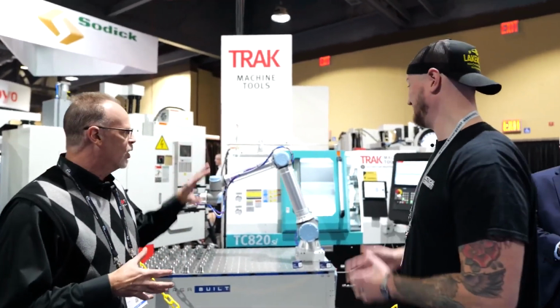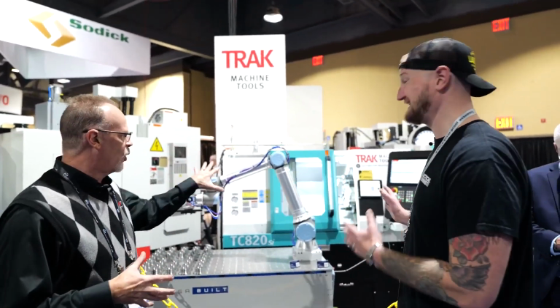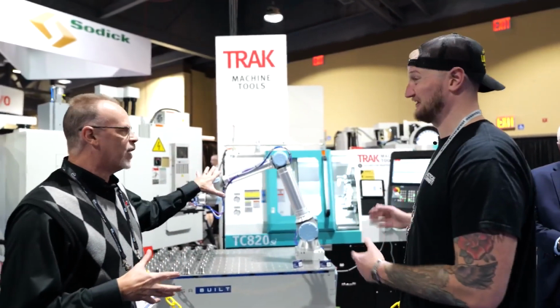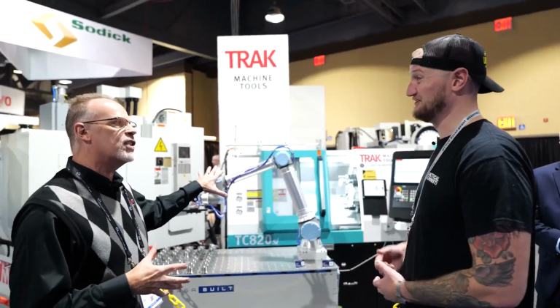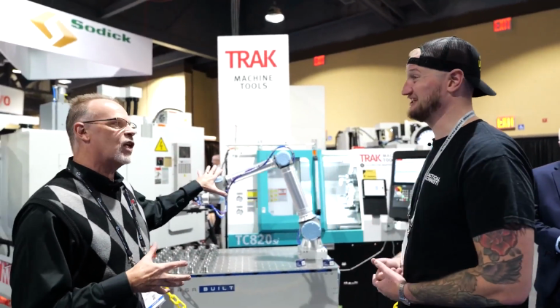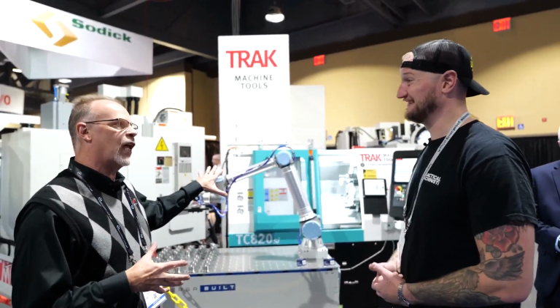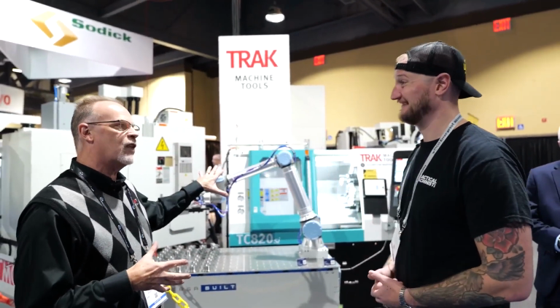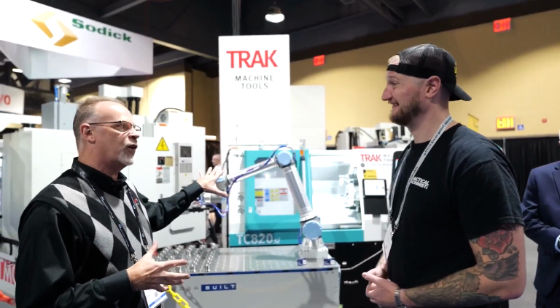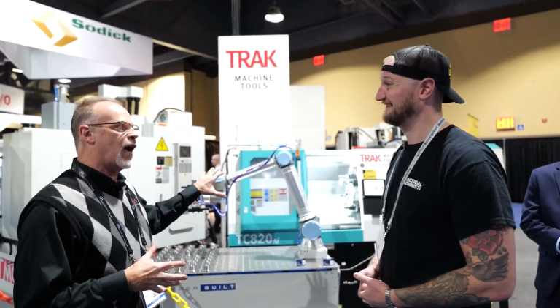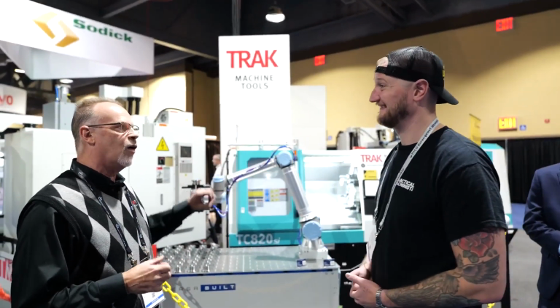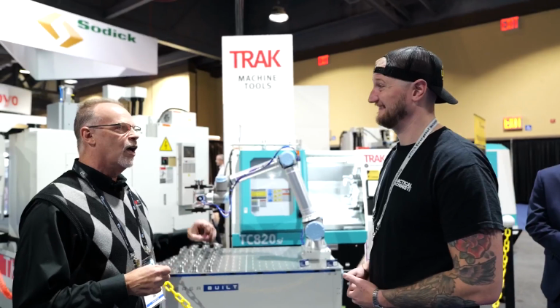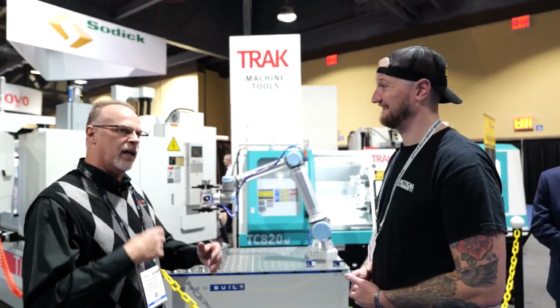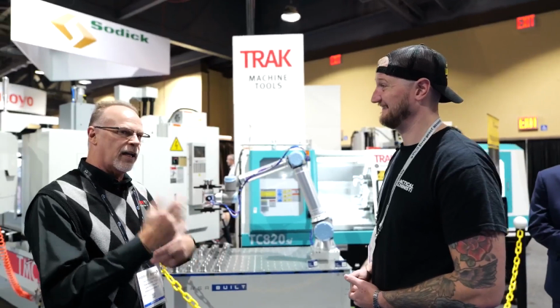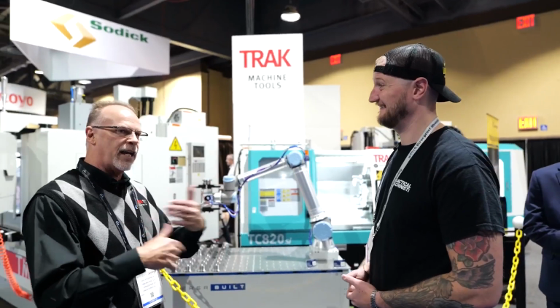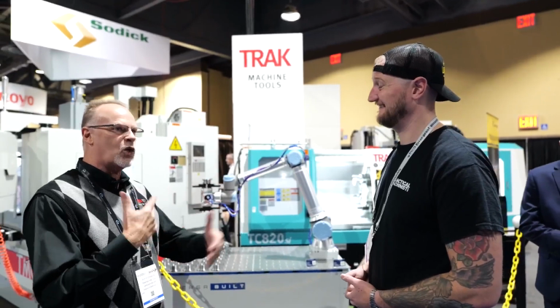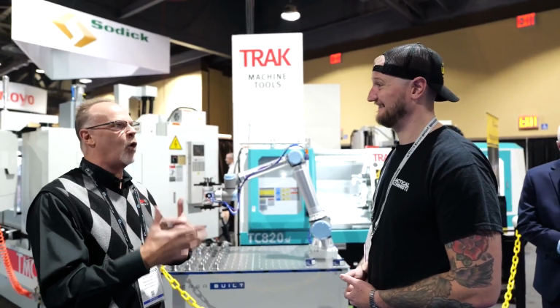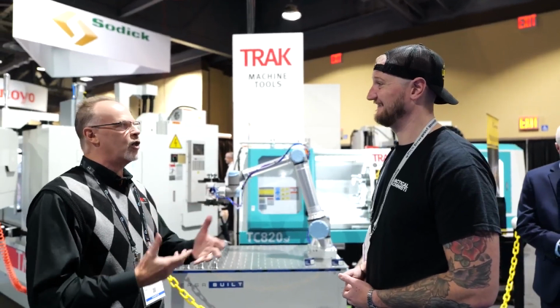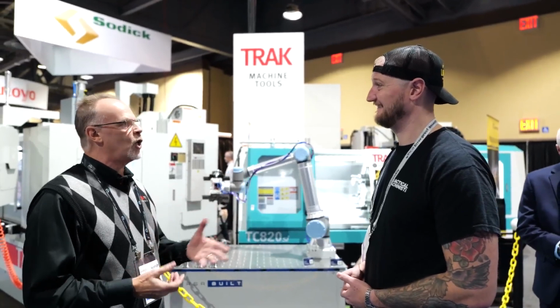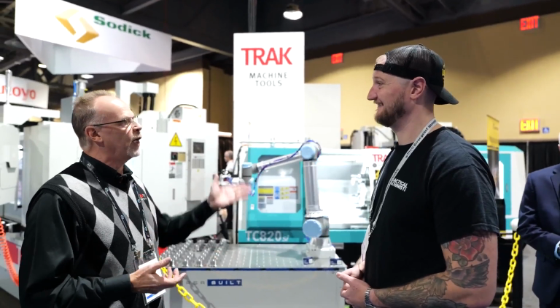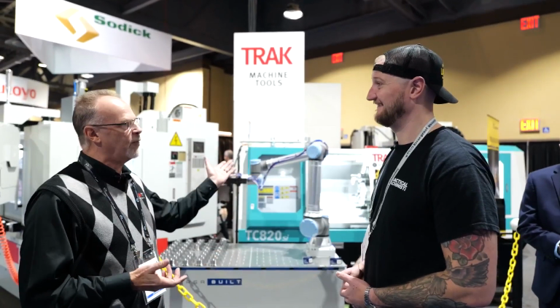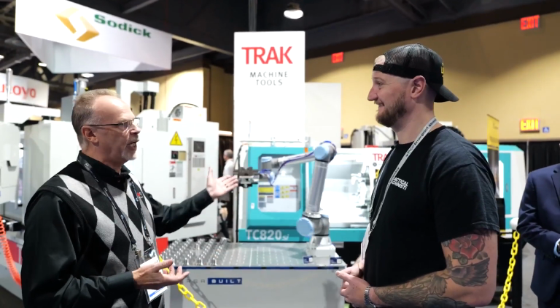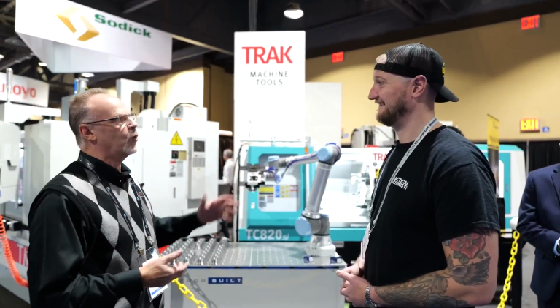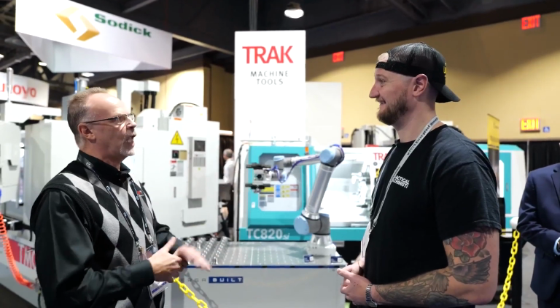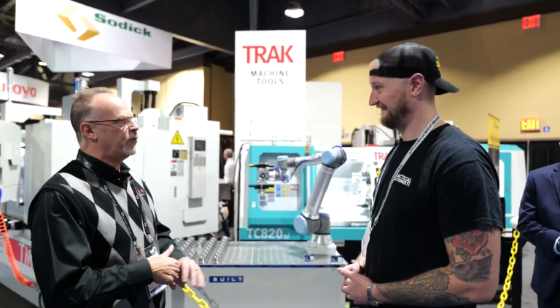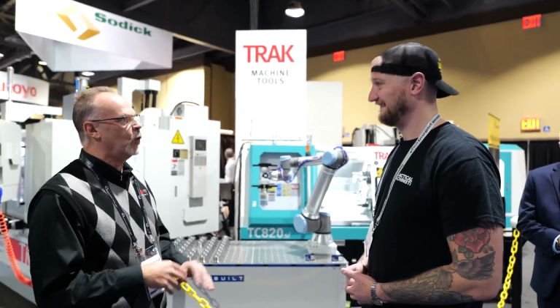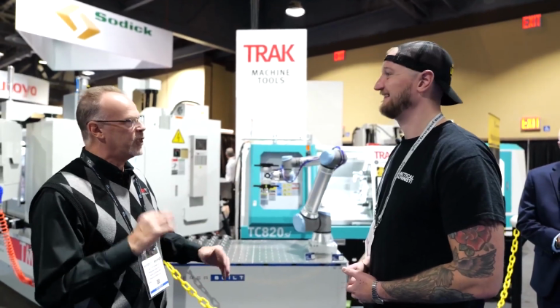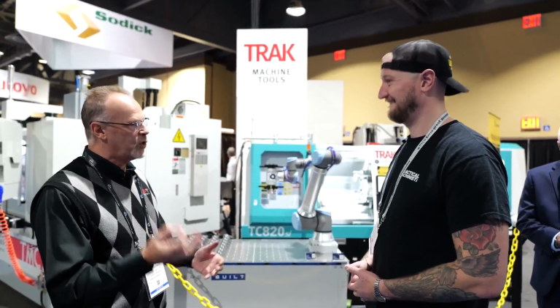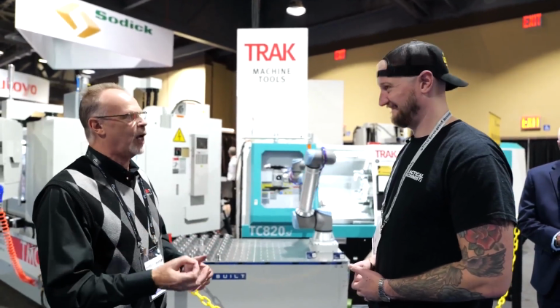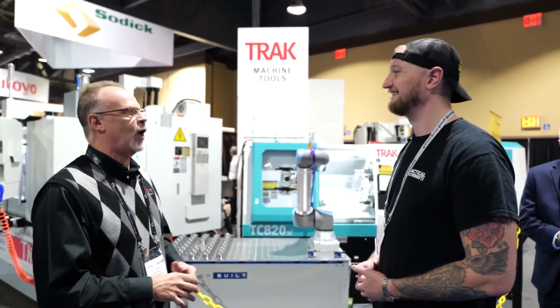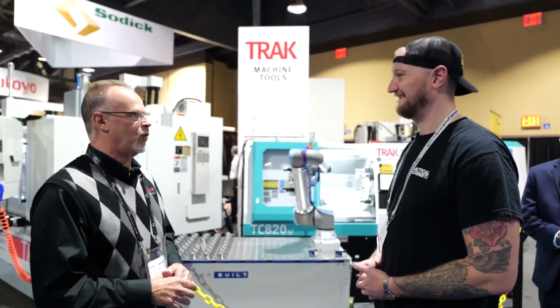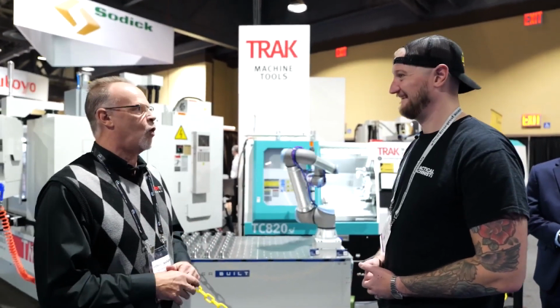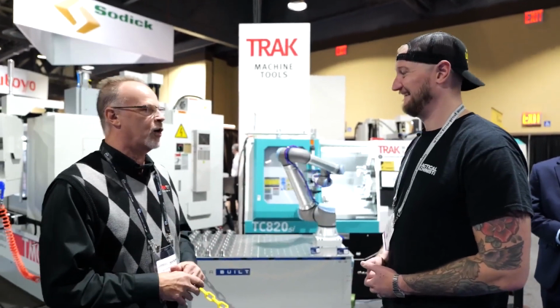It's a really nice looking machine. This is the lathe for now. In the next quarter or so, we're going to have the lathe with live tooling — so it's right around the corner.